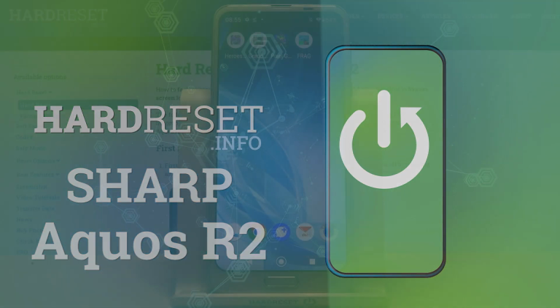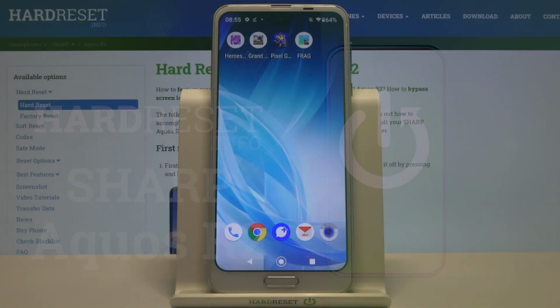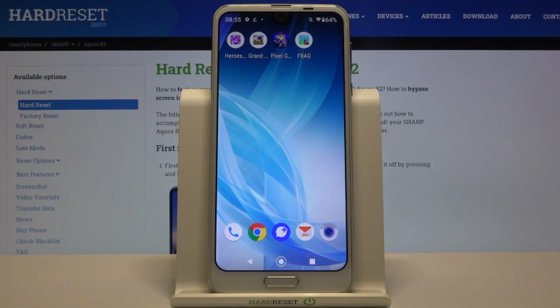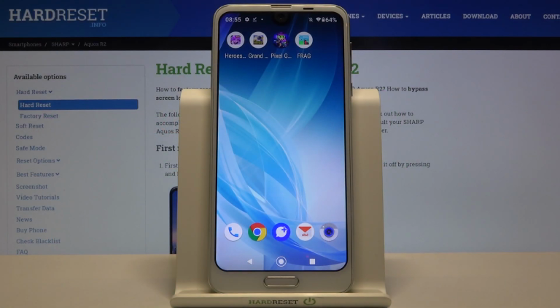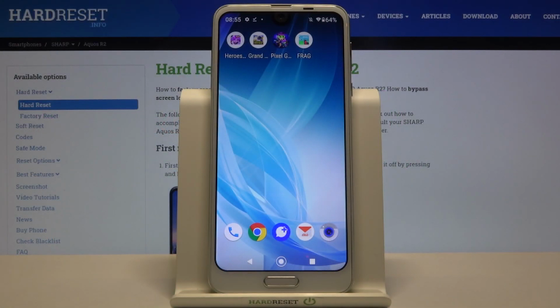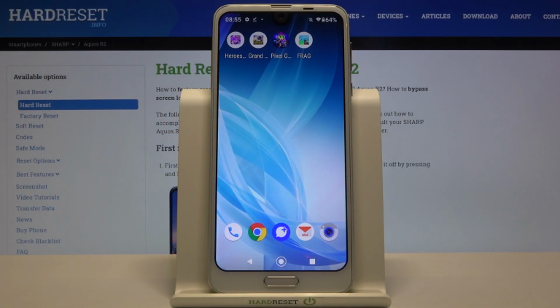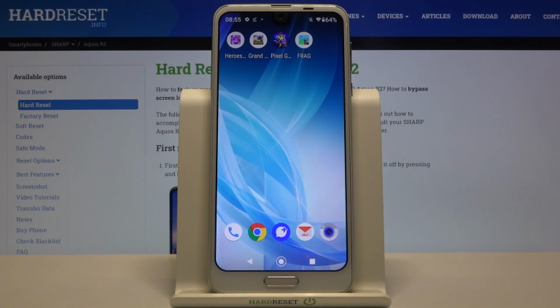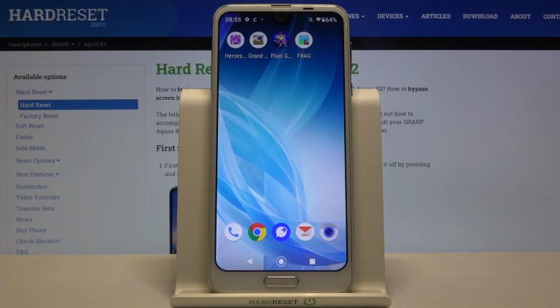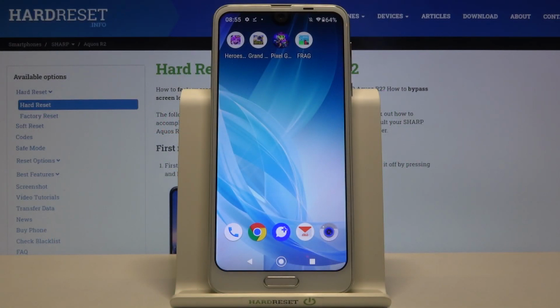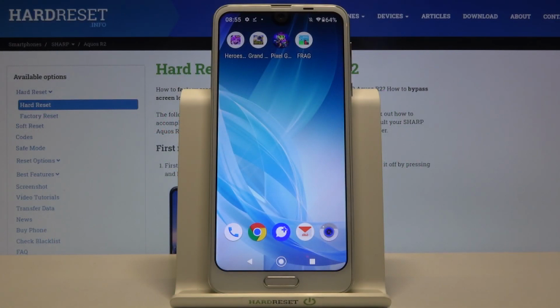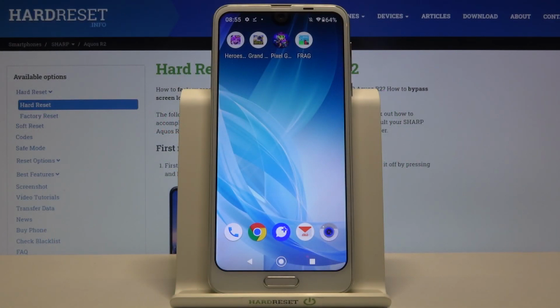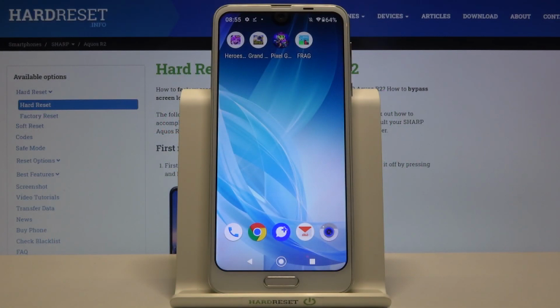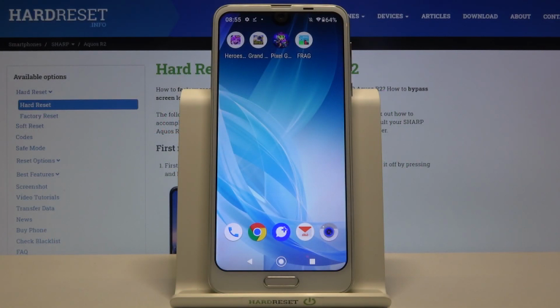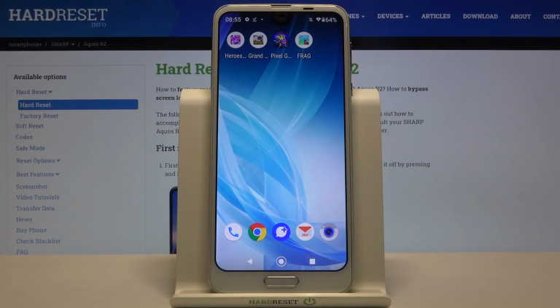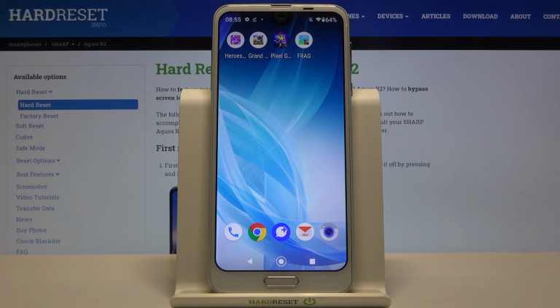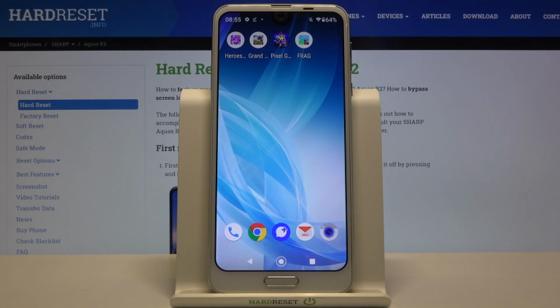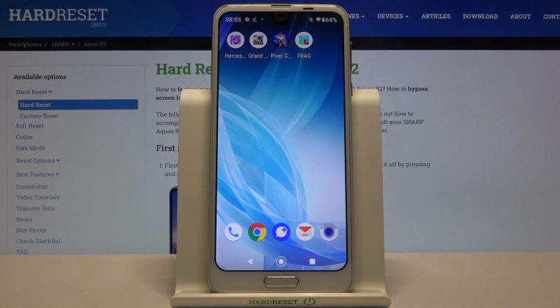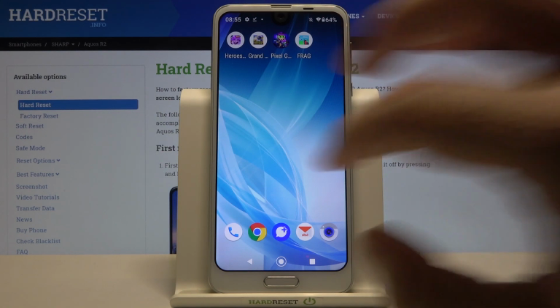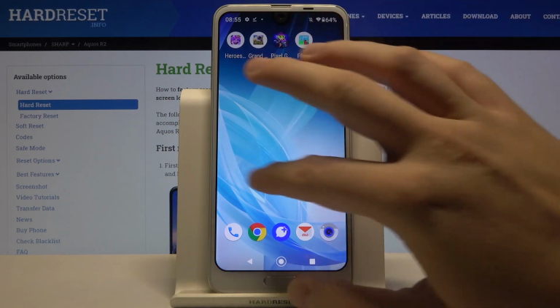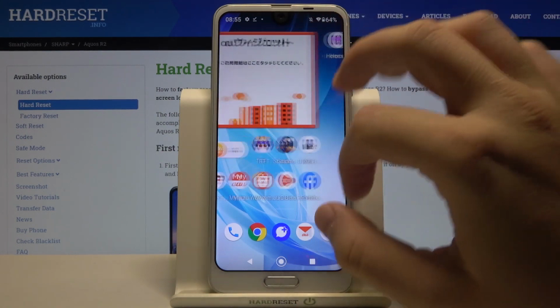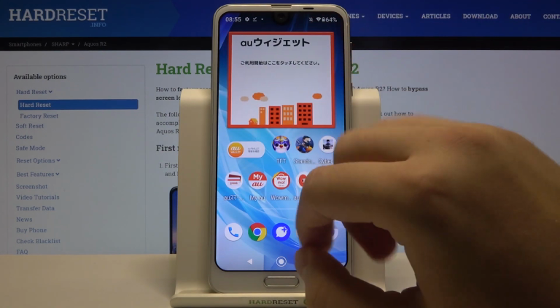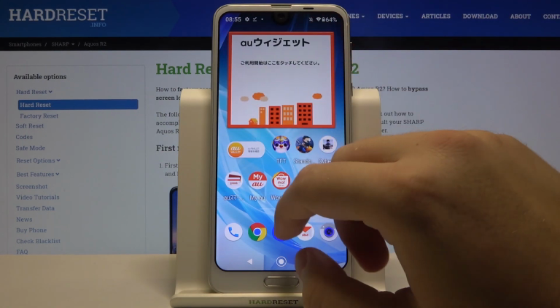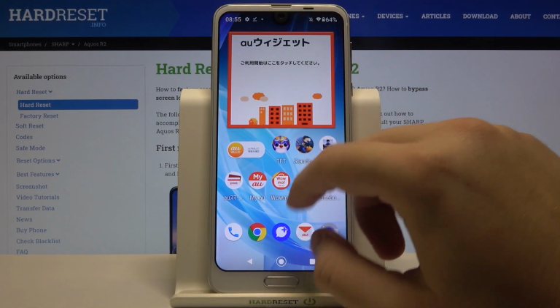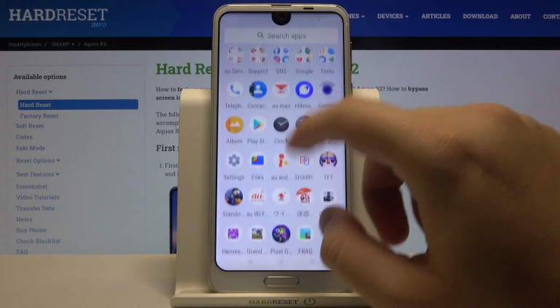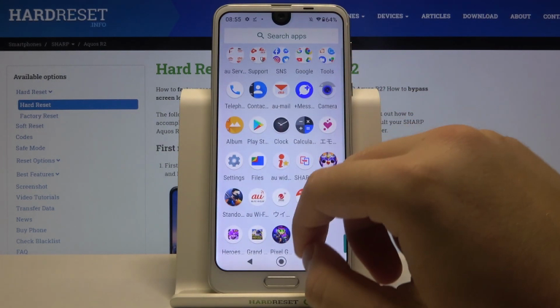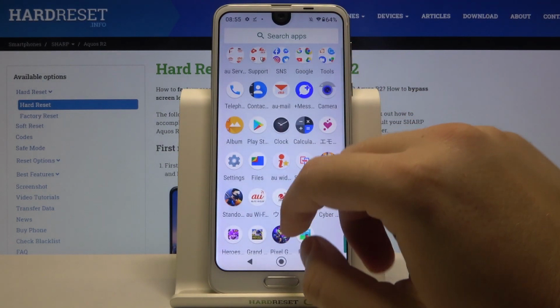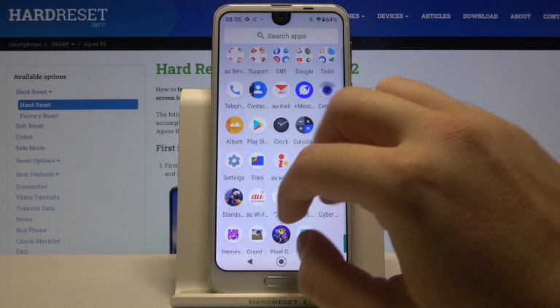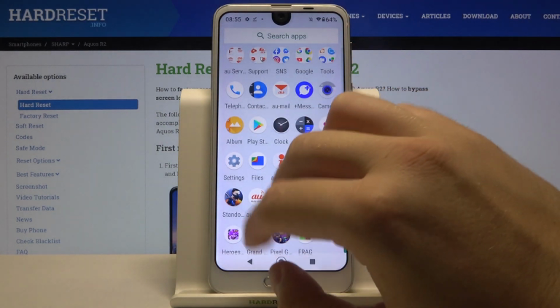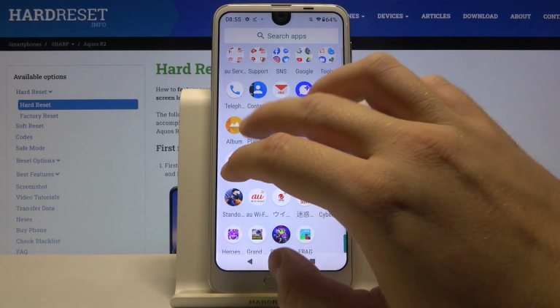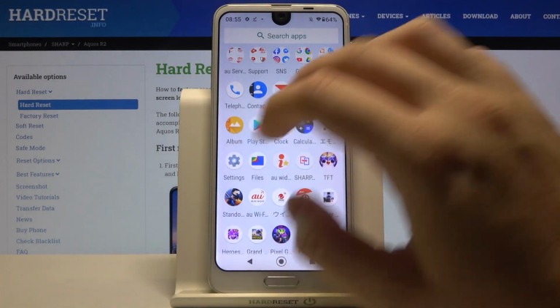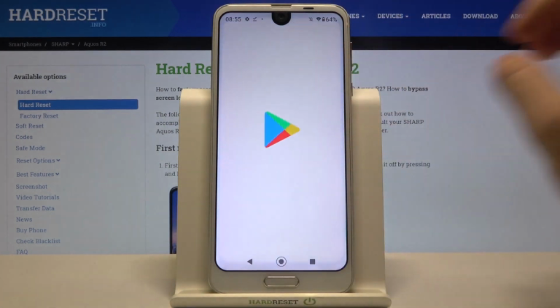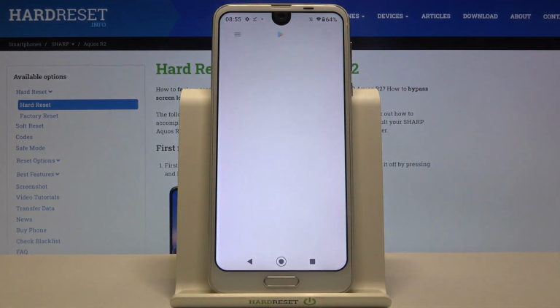Welcome. If you want to record sounds in your Sharp Aquos R2, the first thing you have to do is go to the Play Store and download a recorder application.